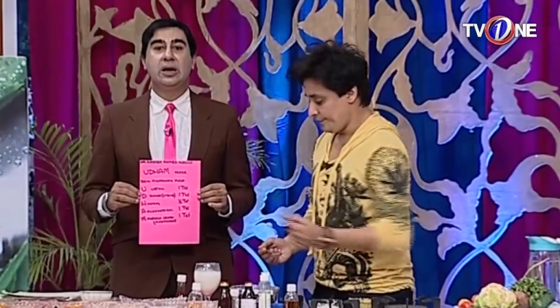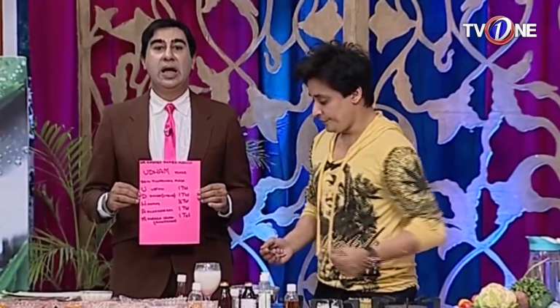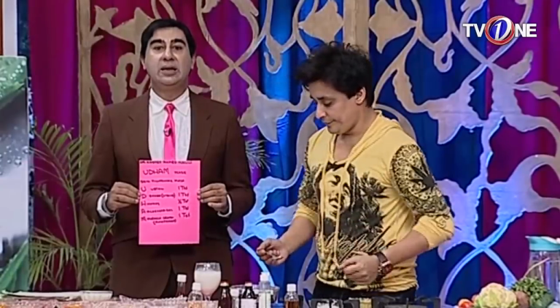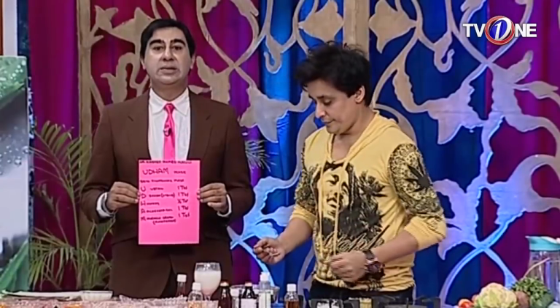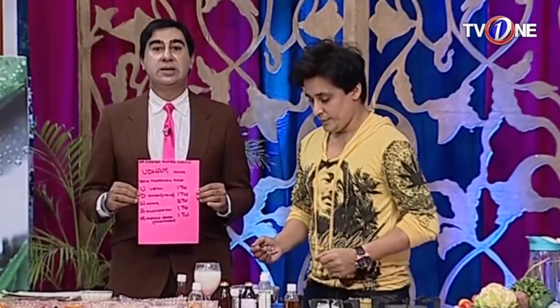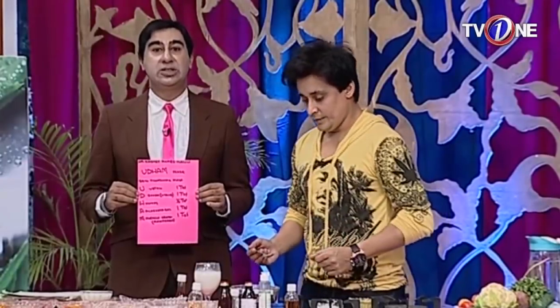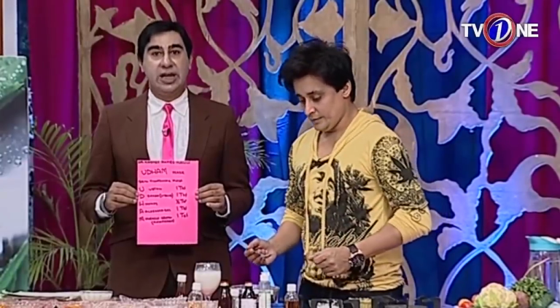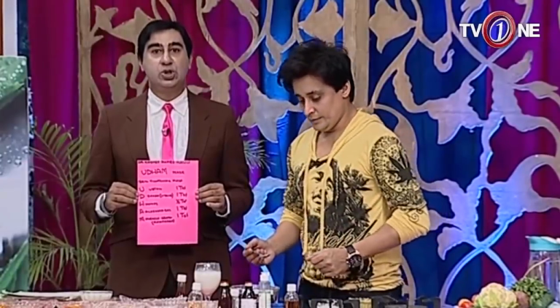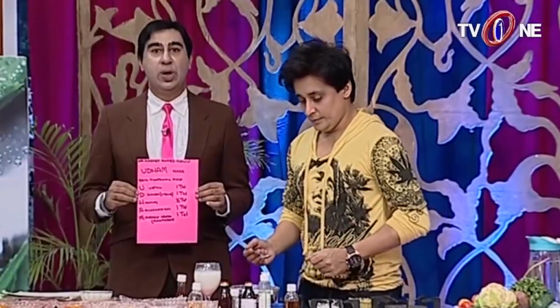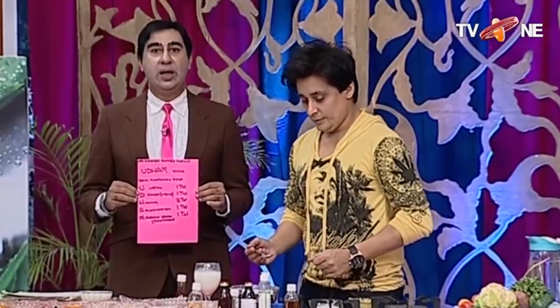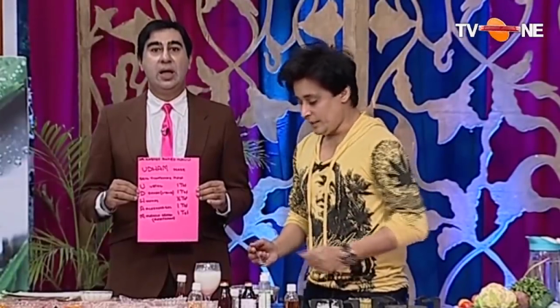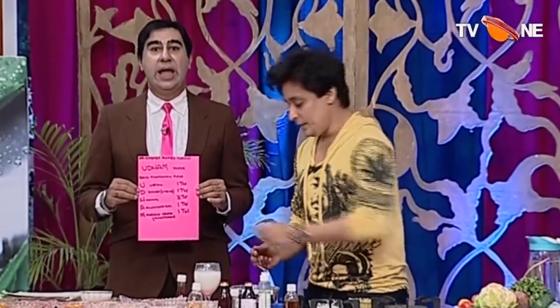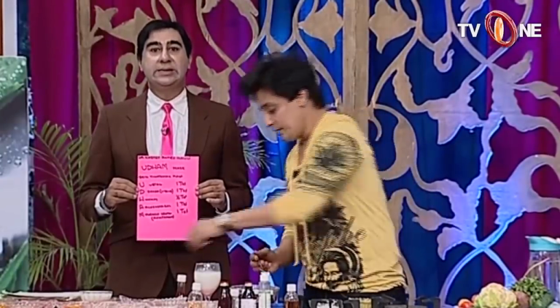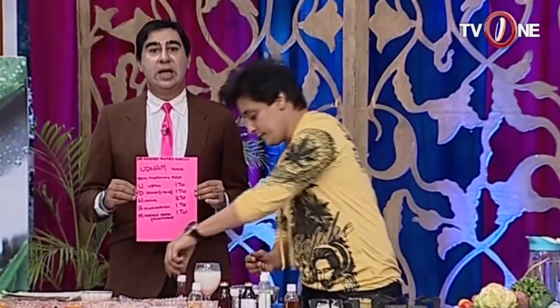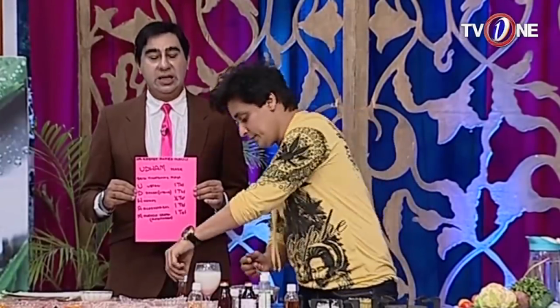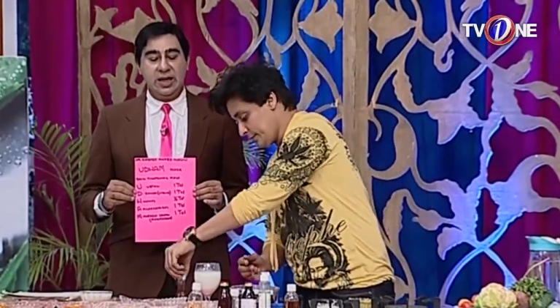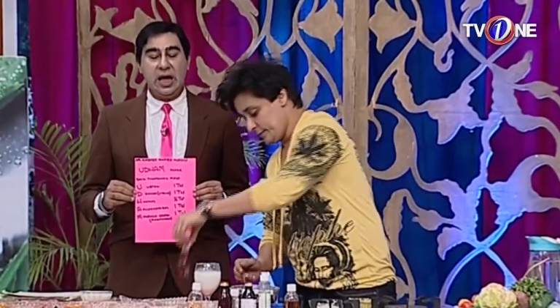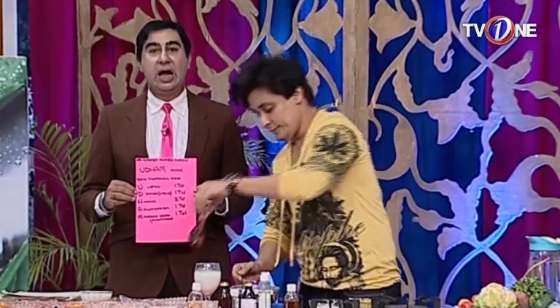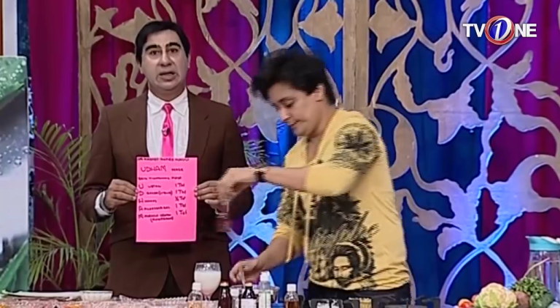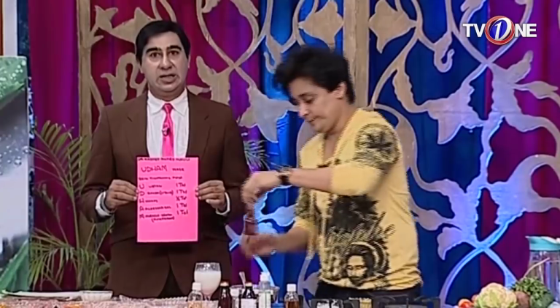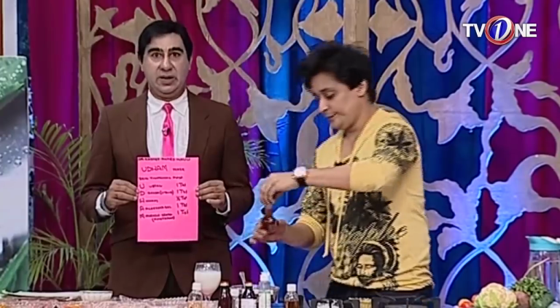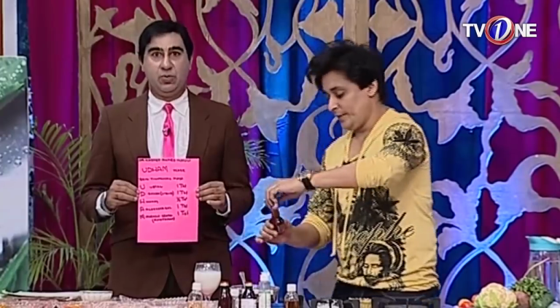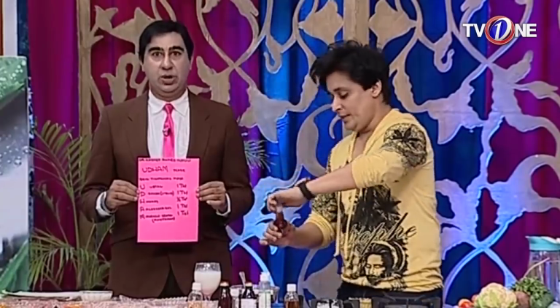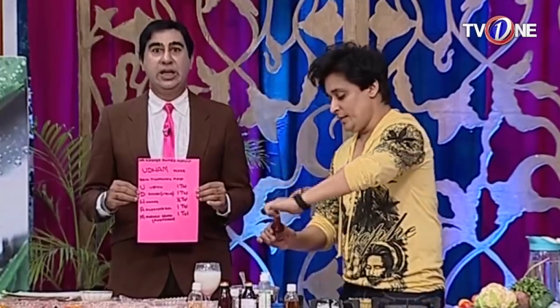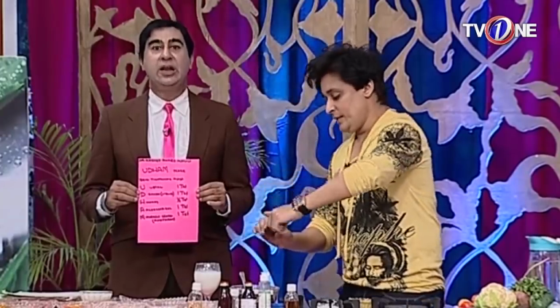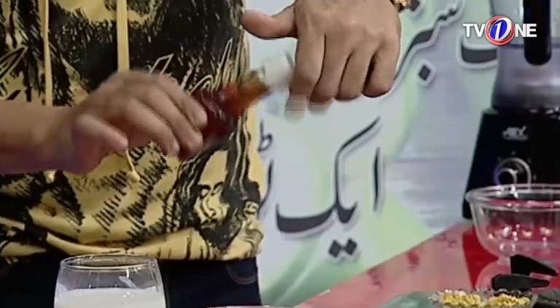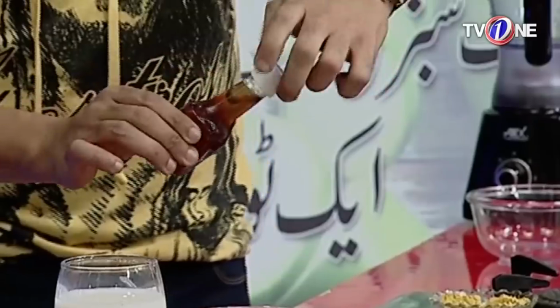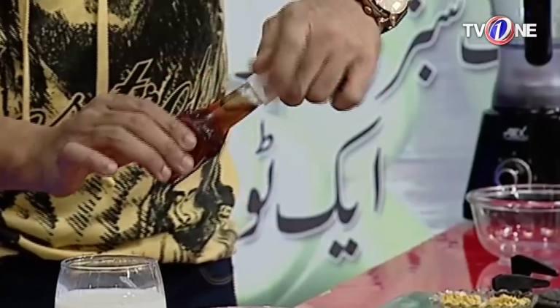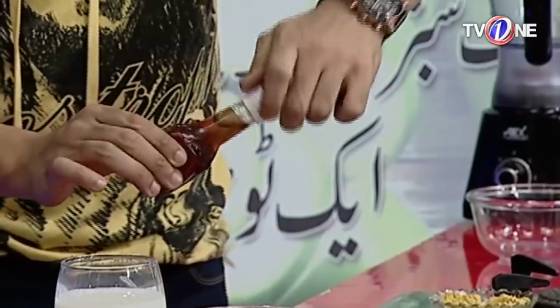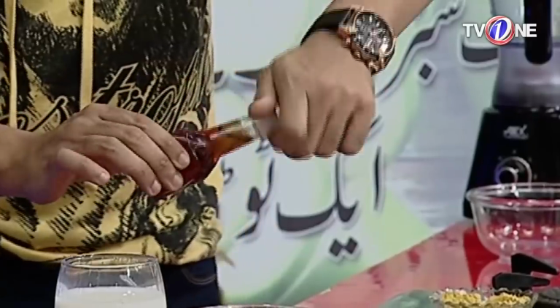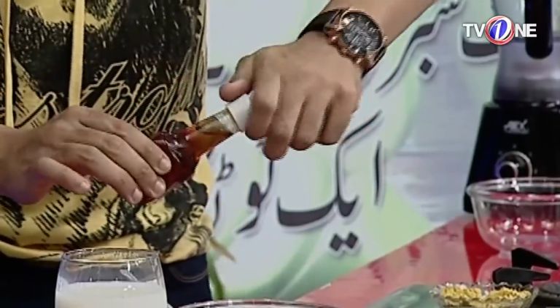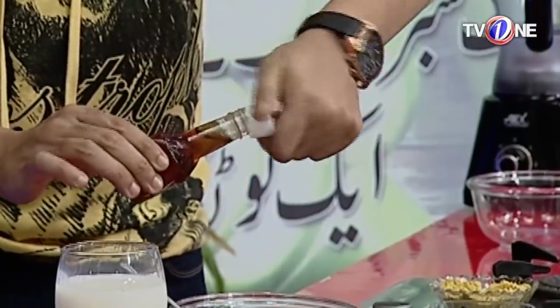The next ingredient is honey — just one tablespoon of honey. I think the amount of honey is enough.